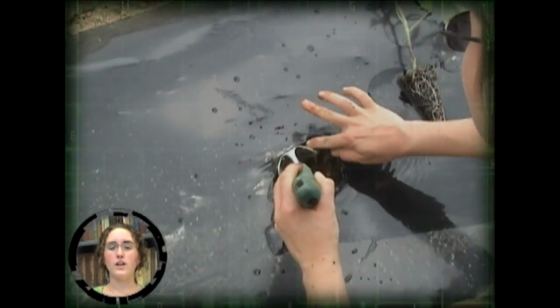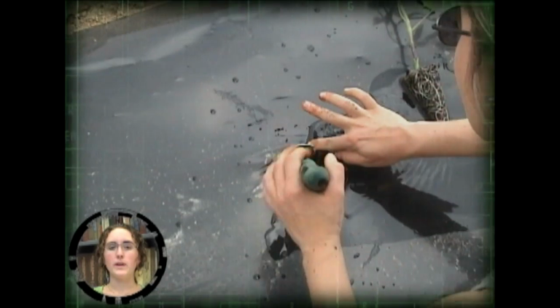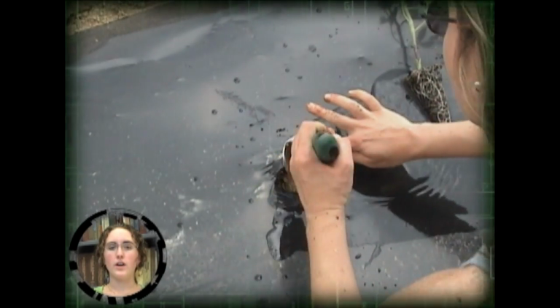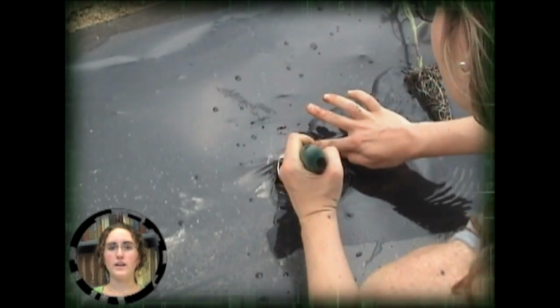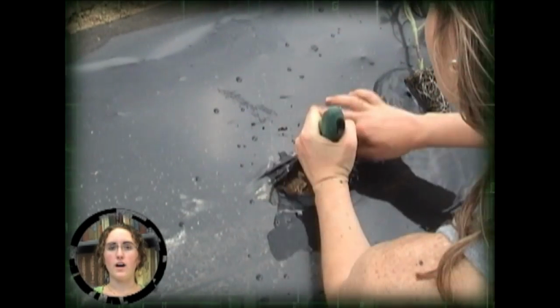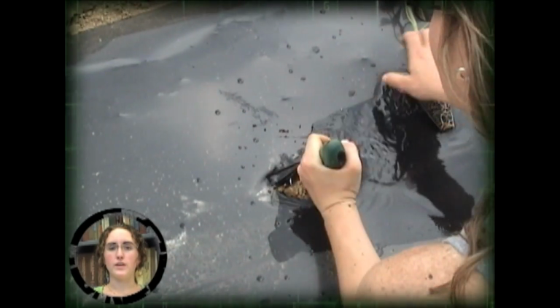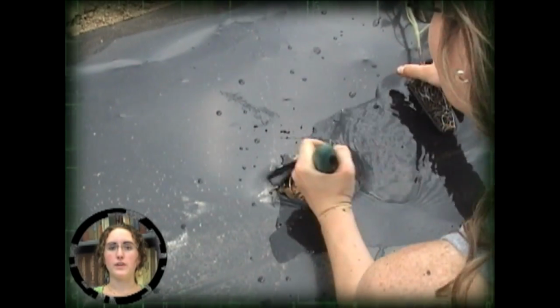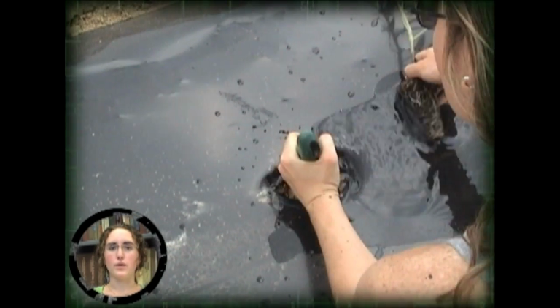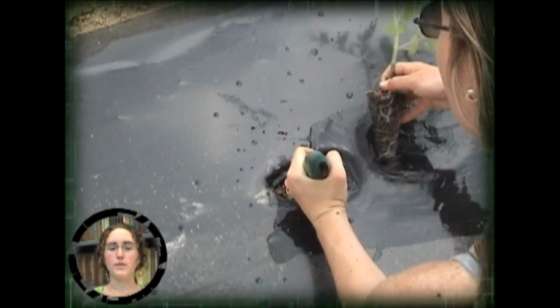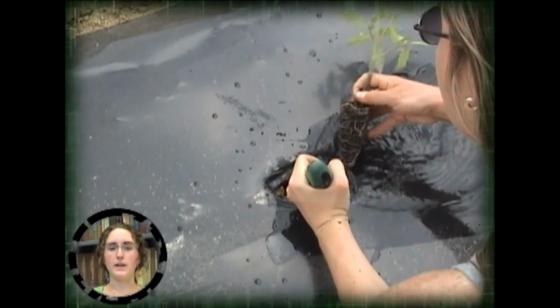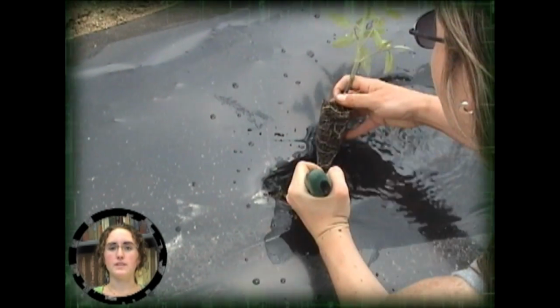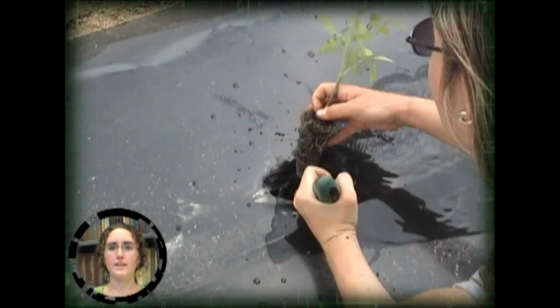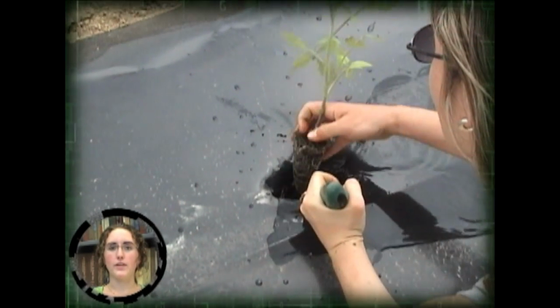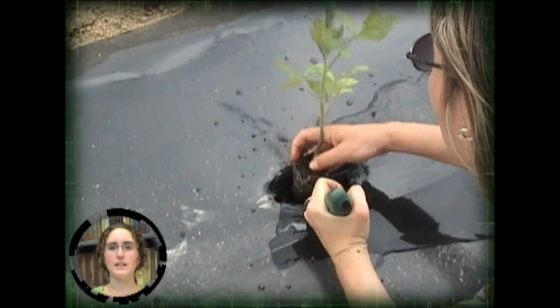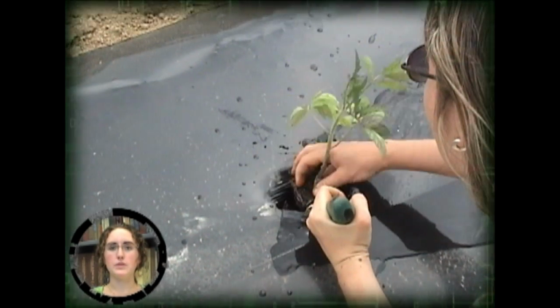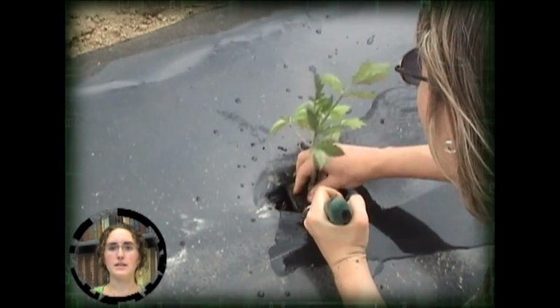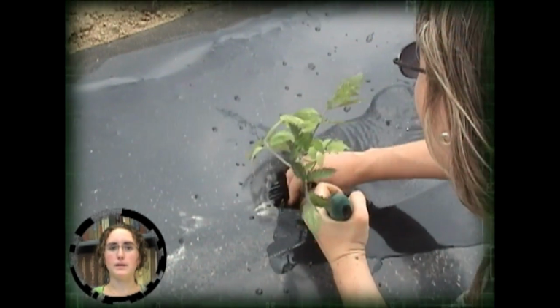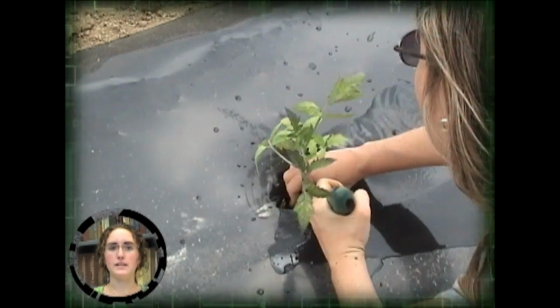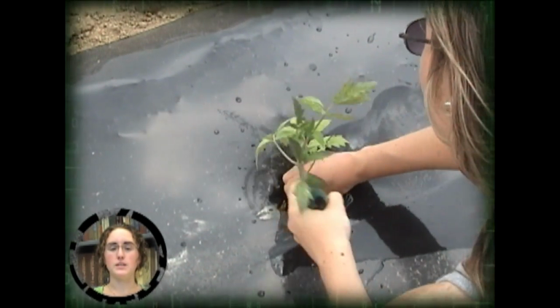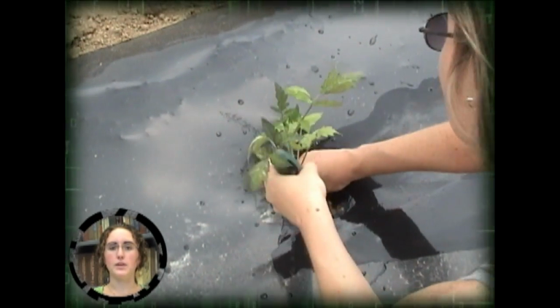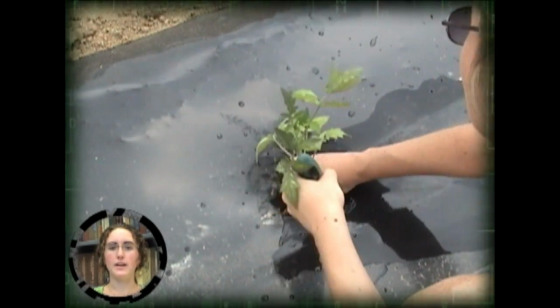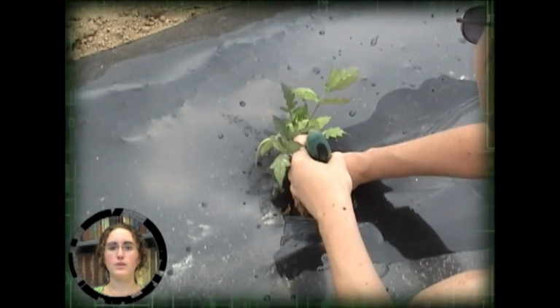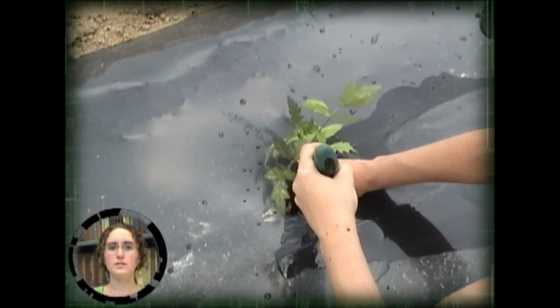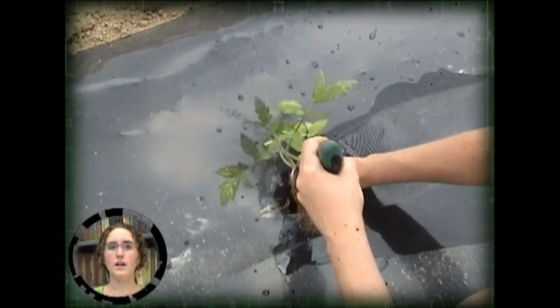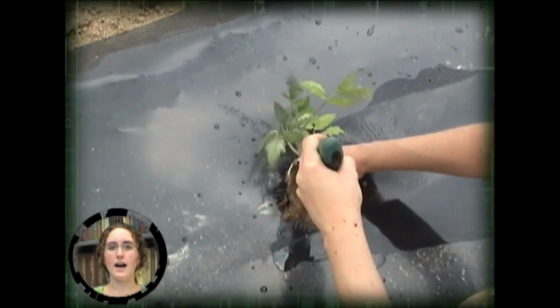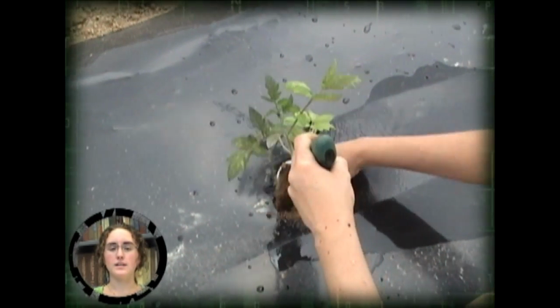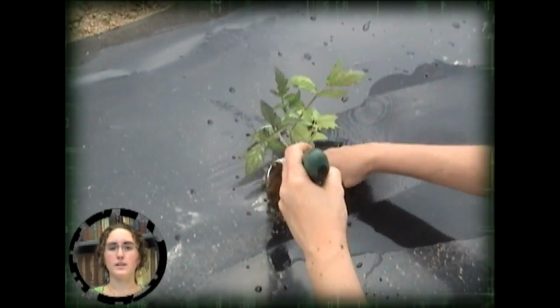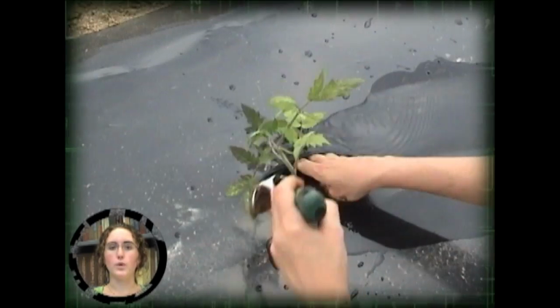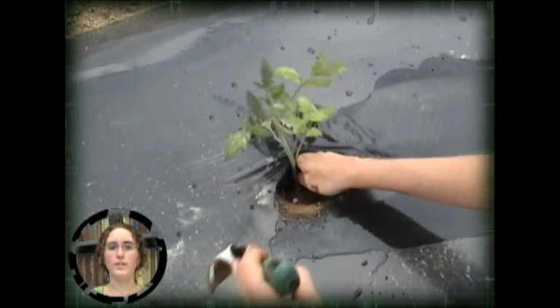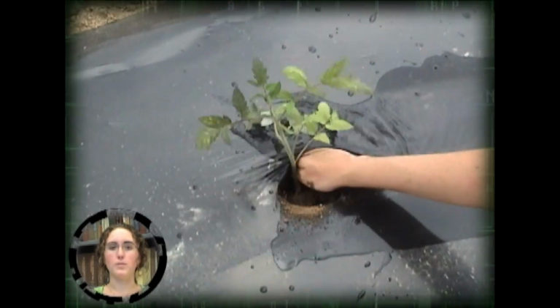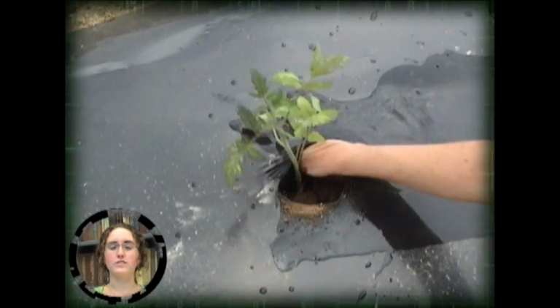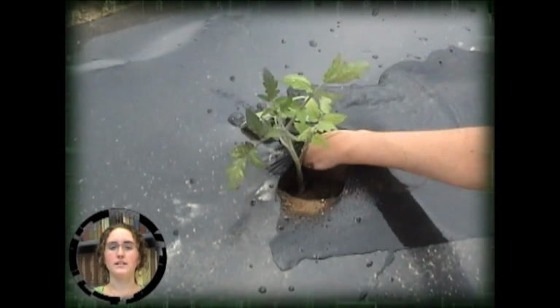Following hardening off and regrowth of the plants, they are ready to be transplanted into a greenhouse, high tunnel, or the open field.